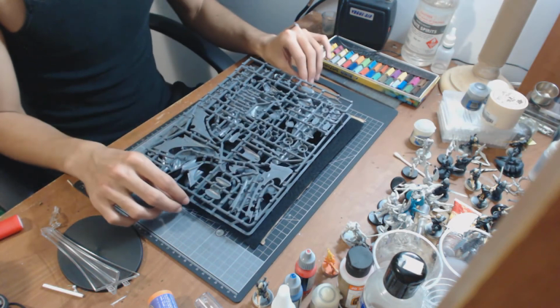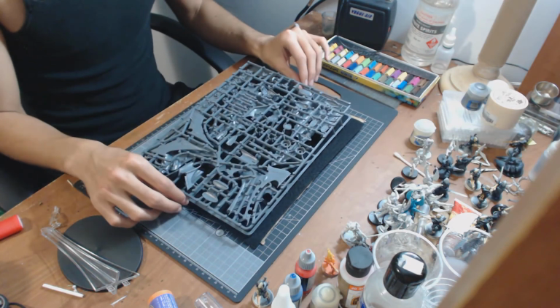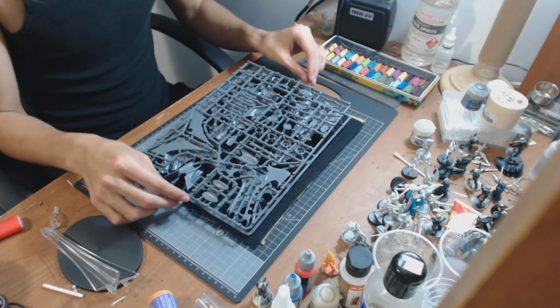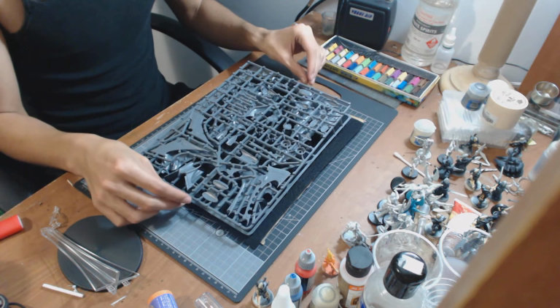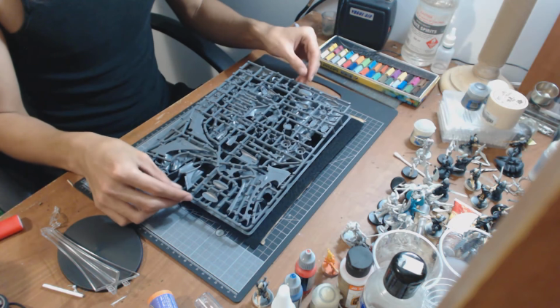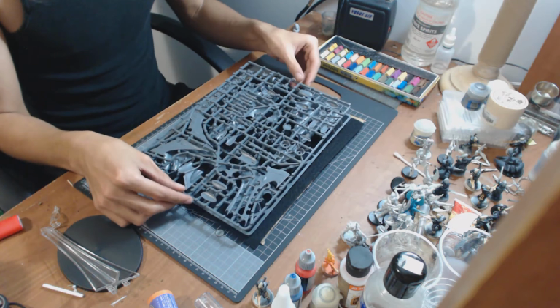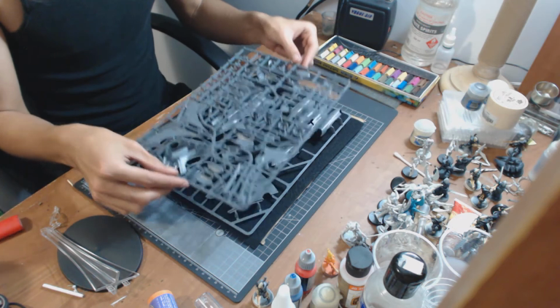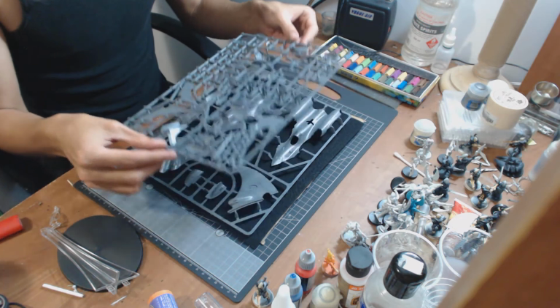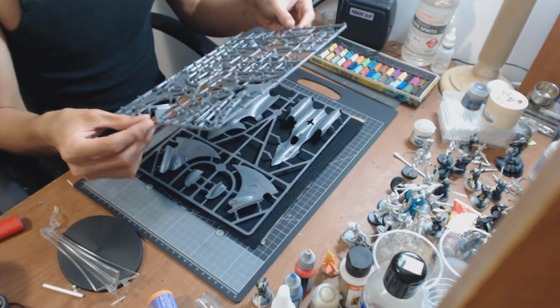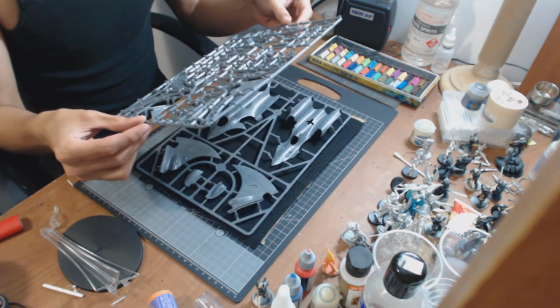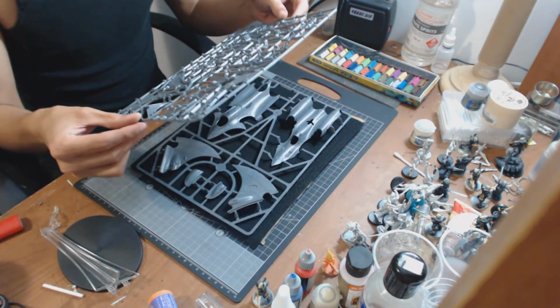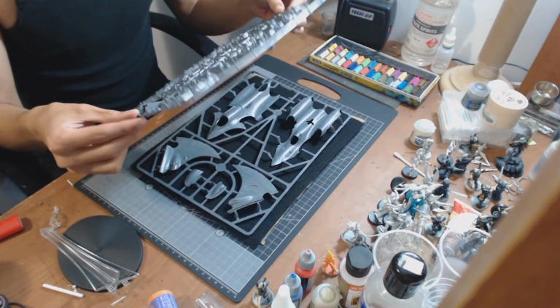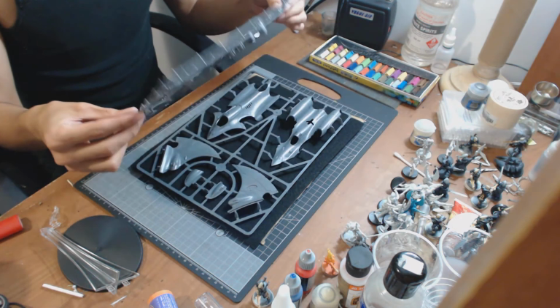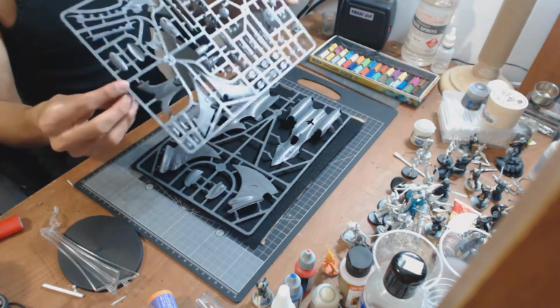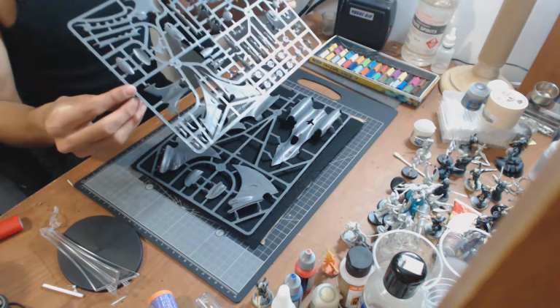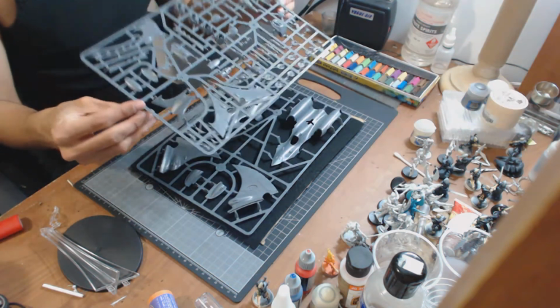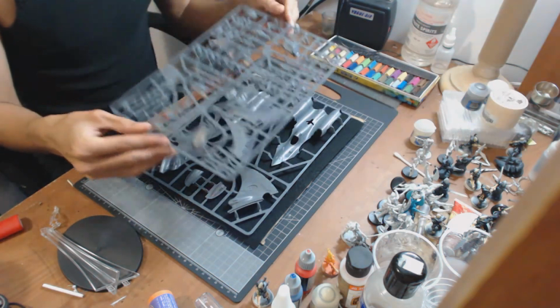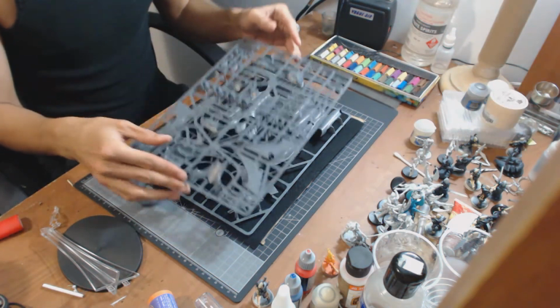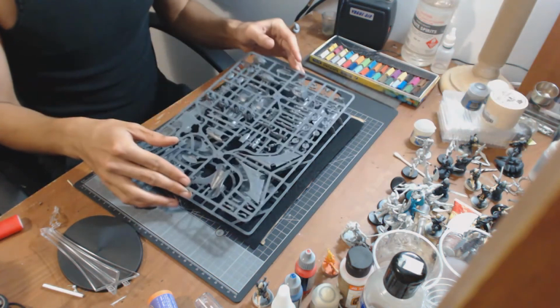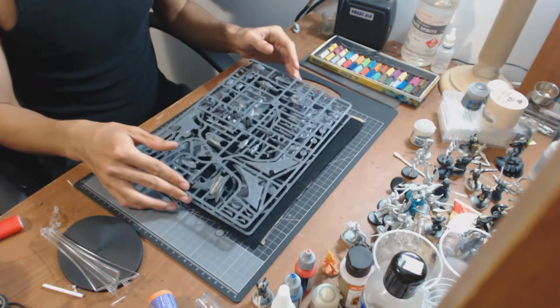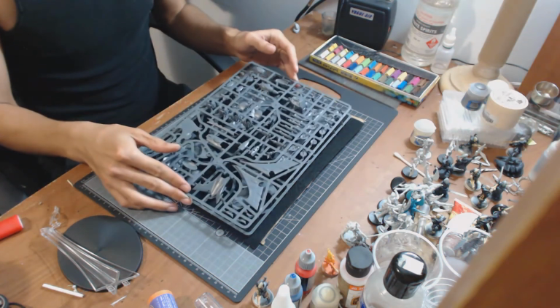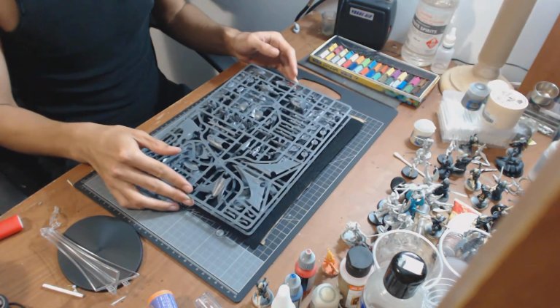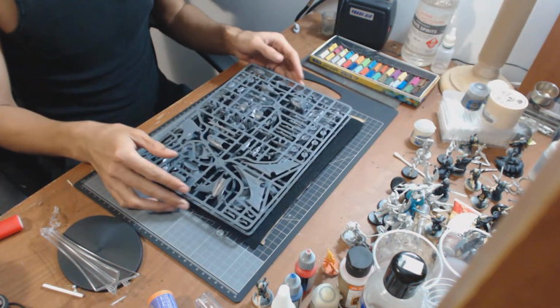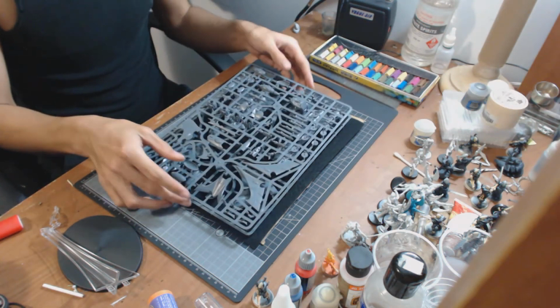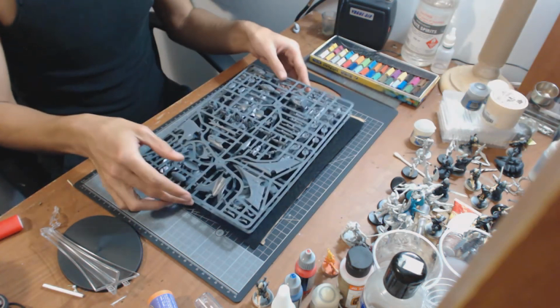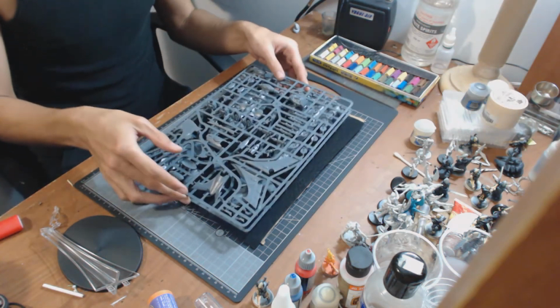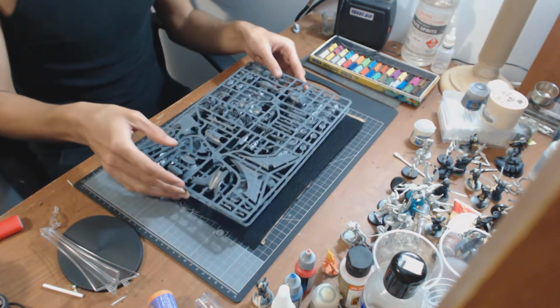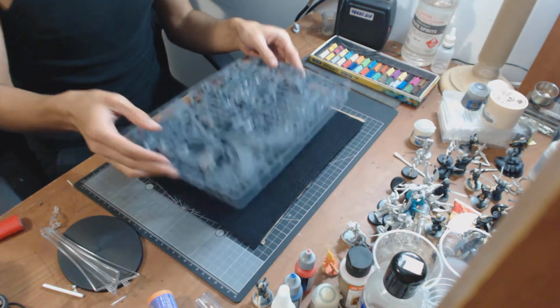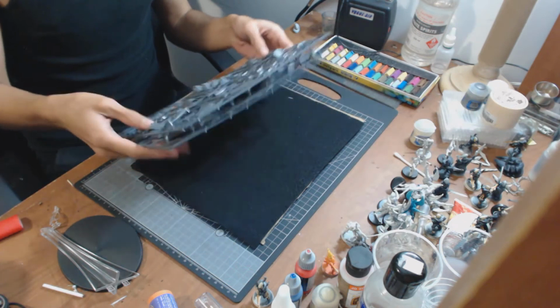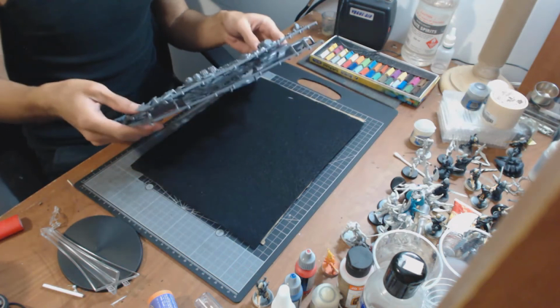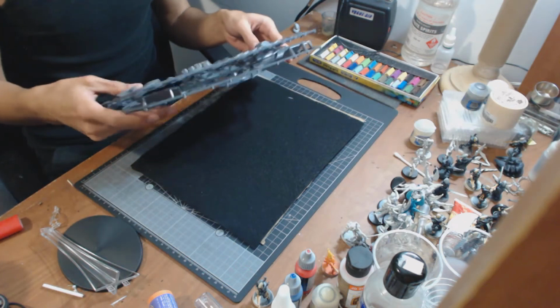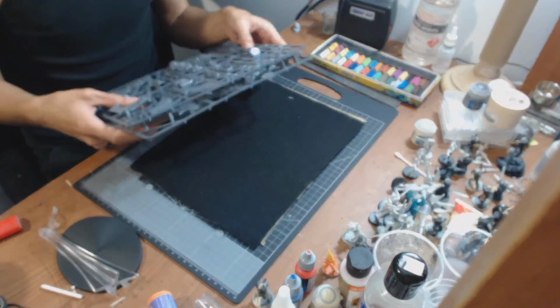Next week I'll be doing the Haemonculus Covens. Stay tuned, cheers for watching.